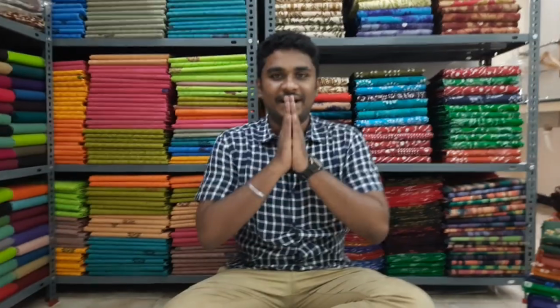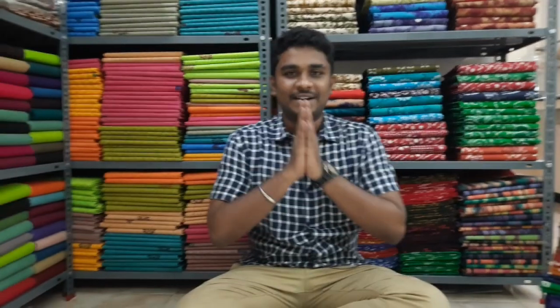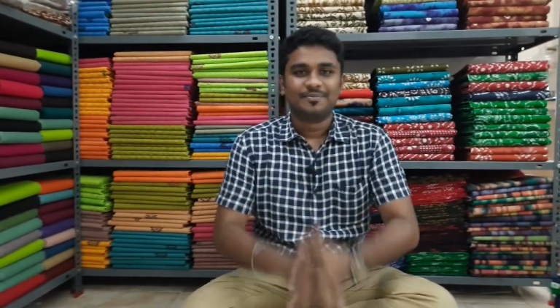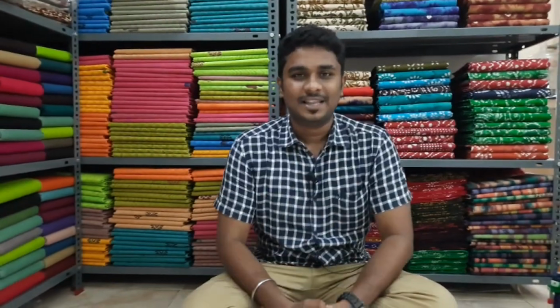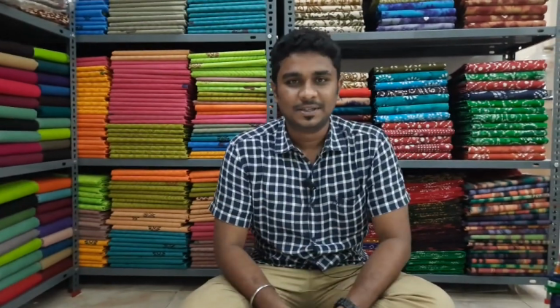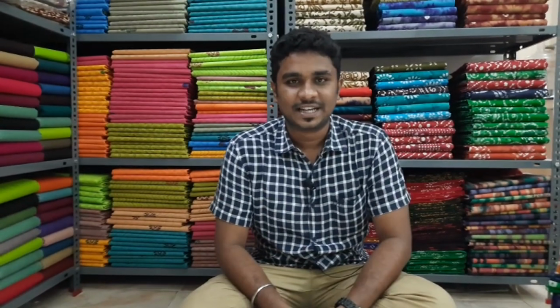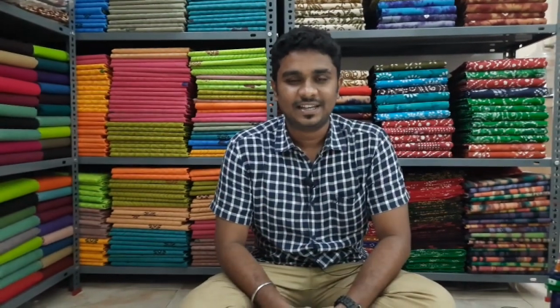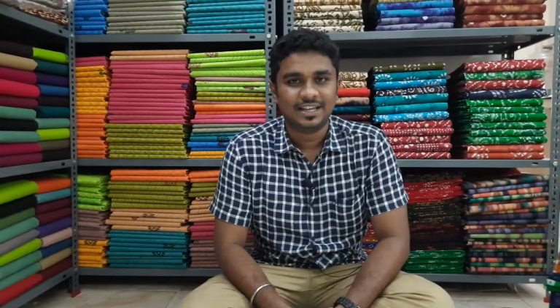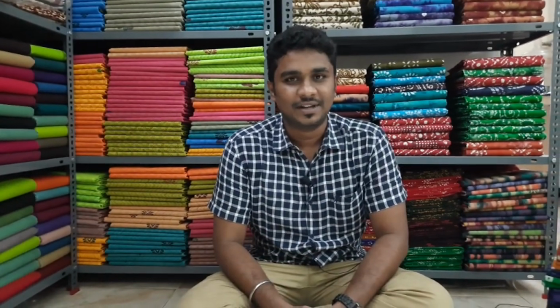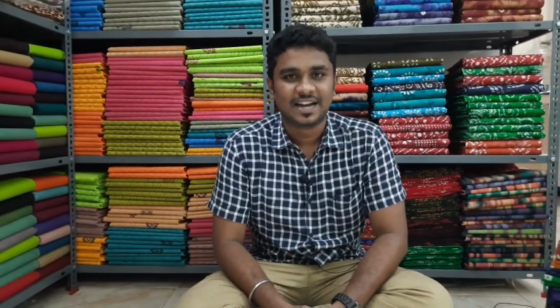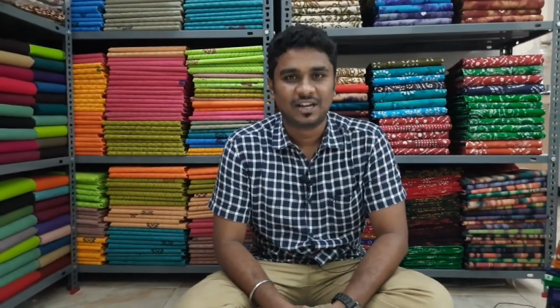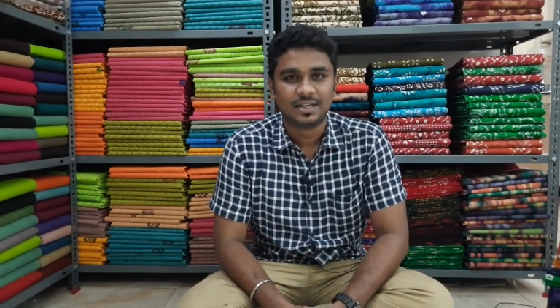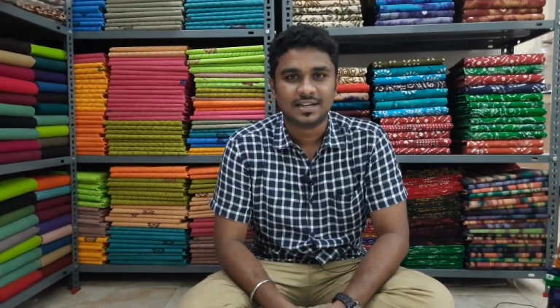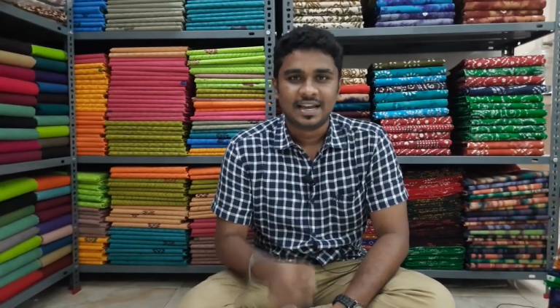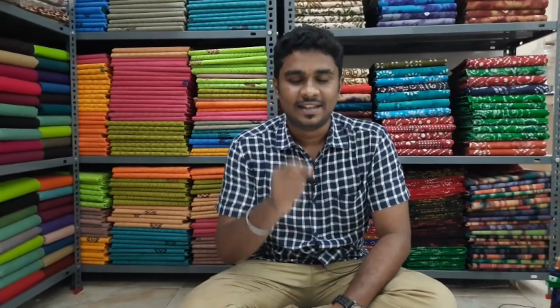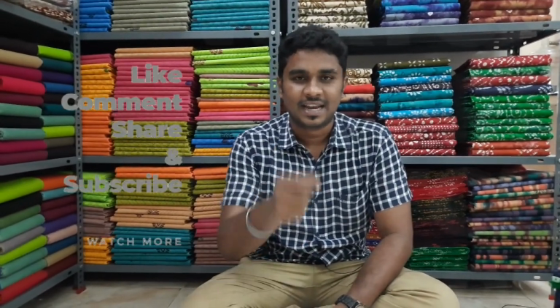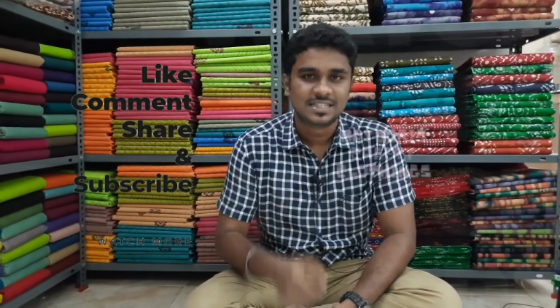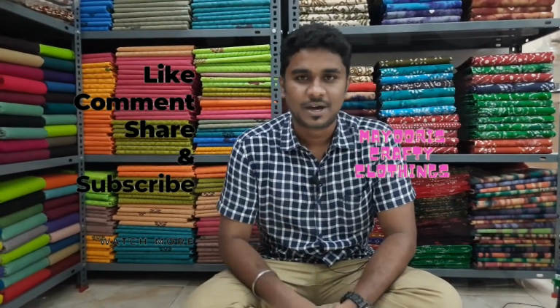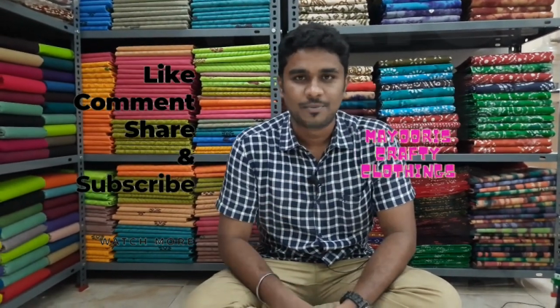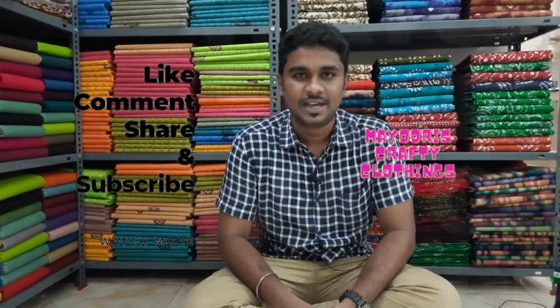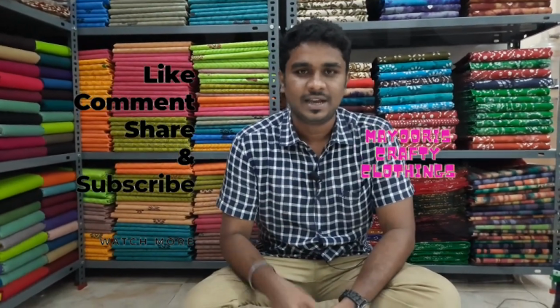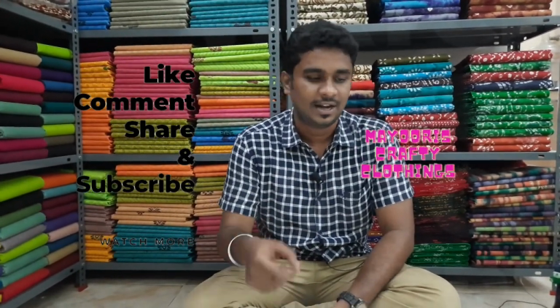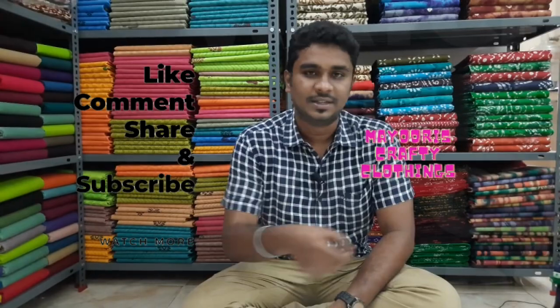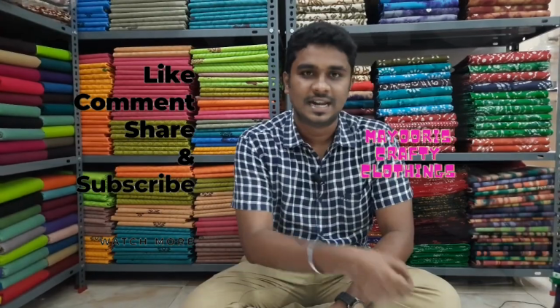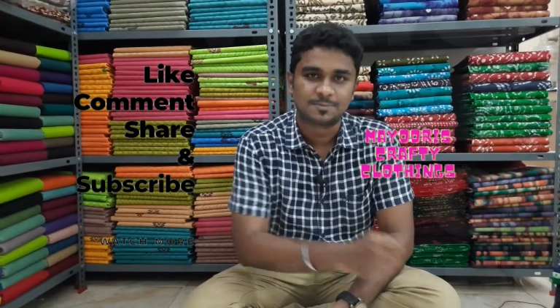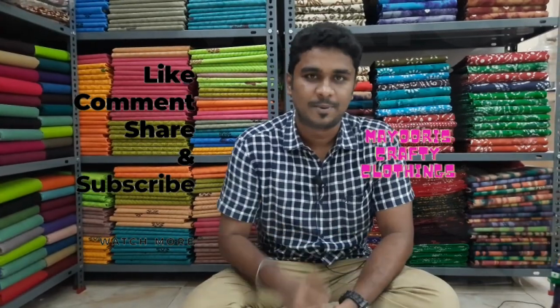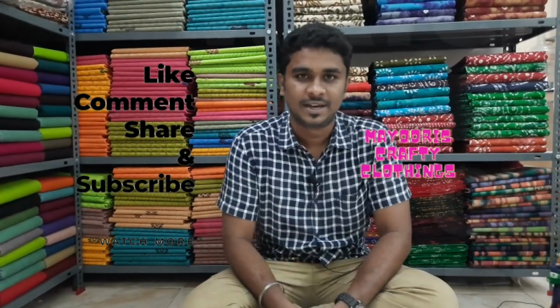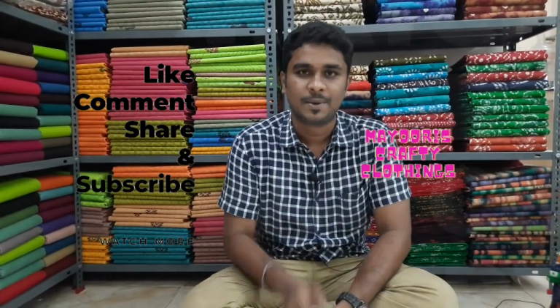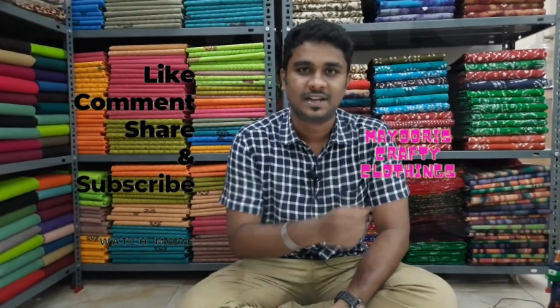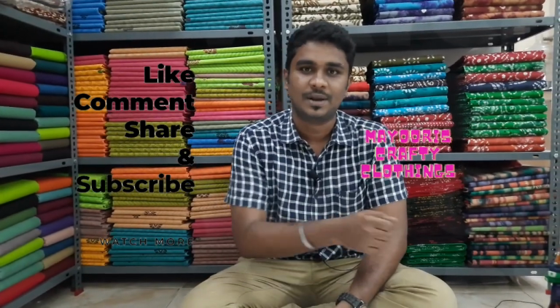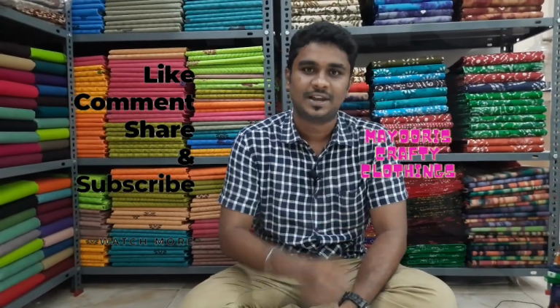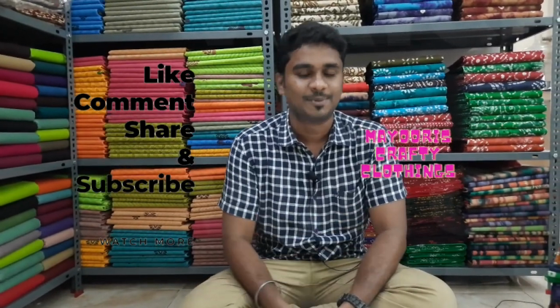Welcome, I am Deepan Chakravarti. This is Myris Crafts. If you want to see the collections, you can subscribe to our channel and press the bell icon.